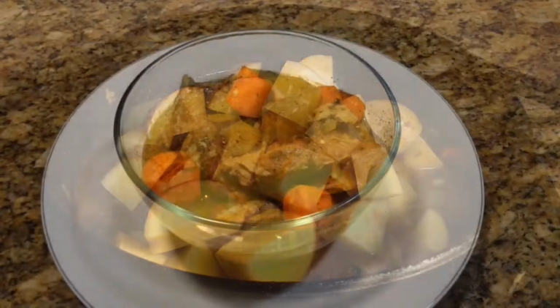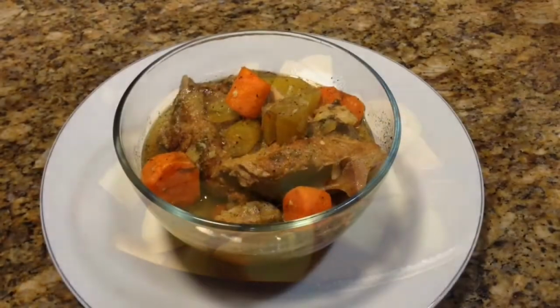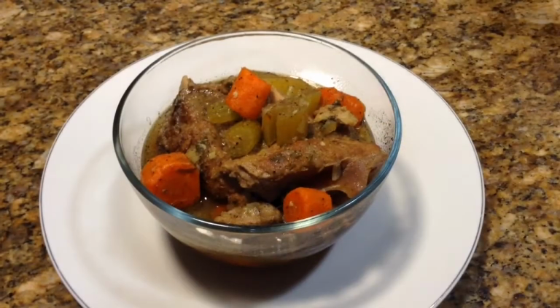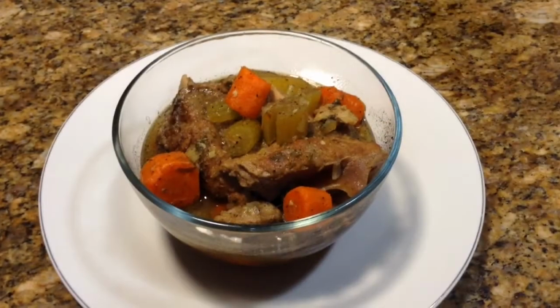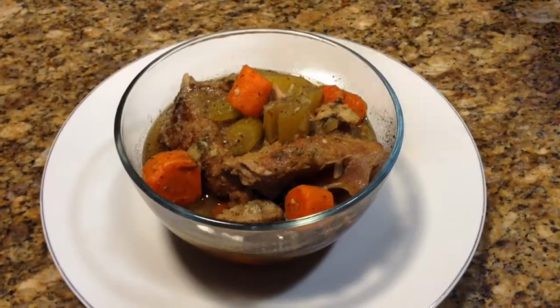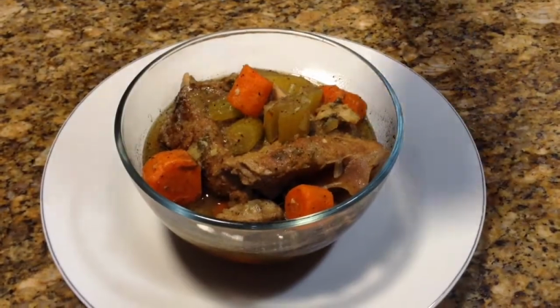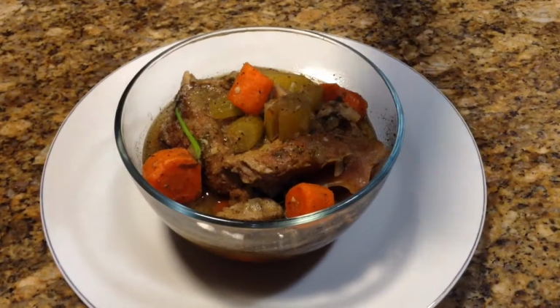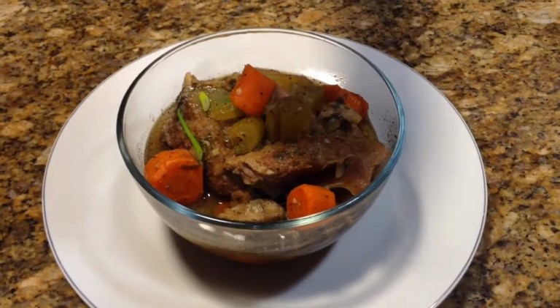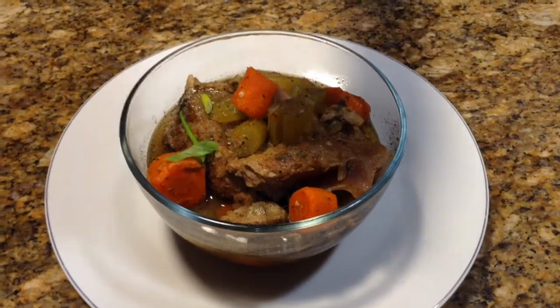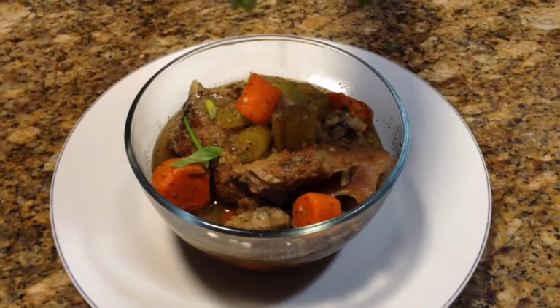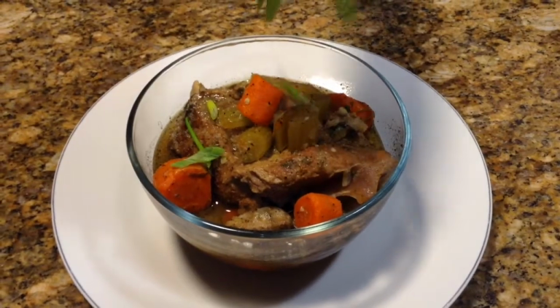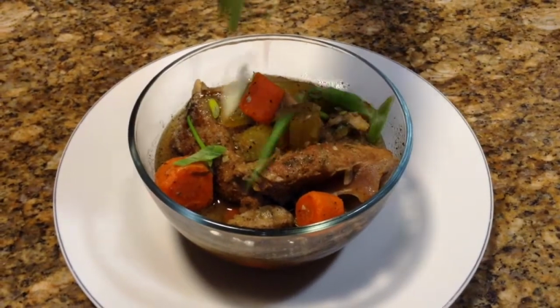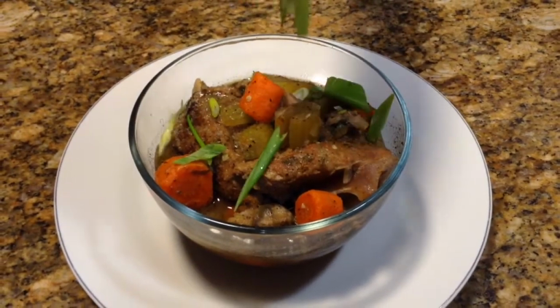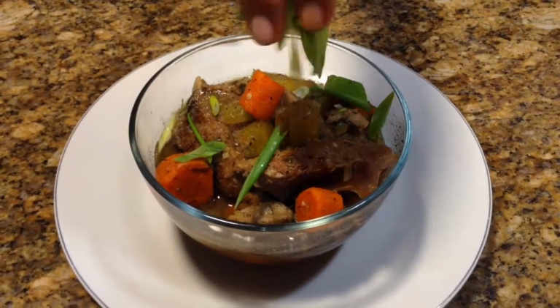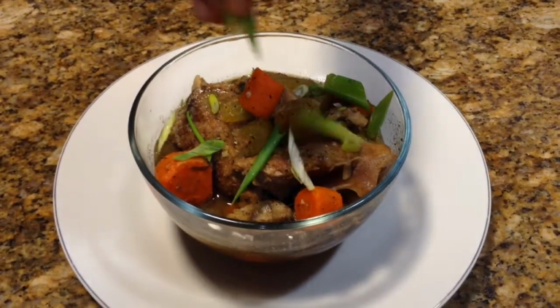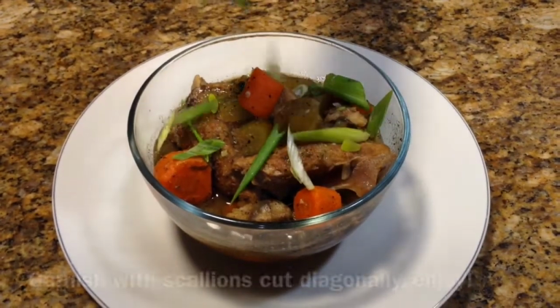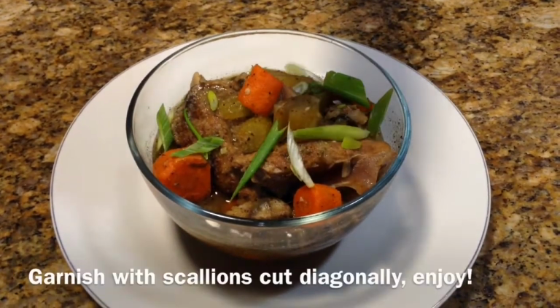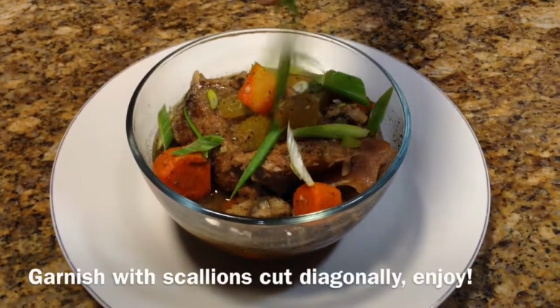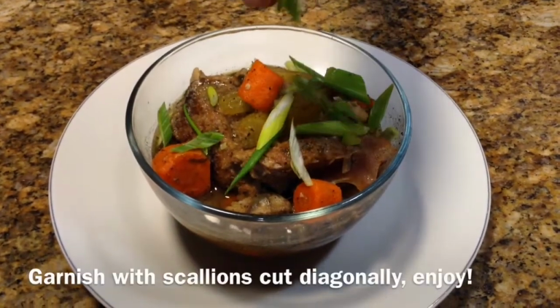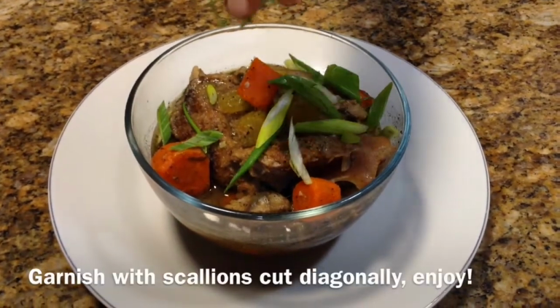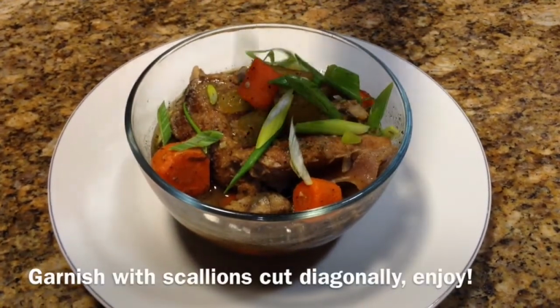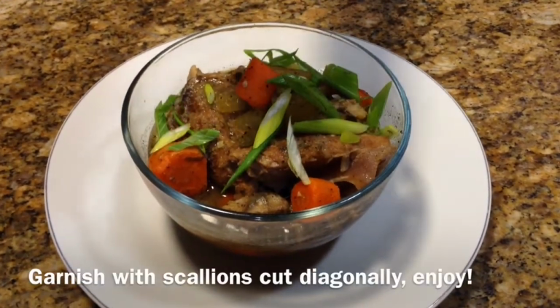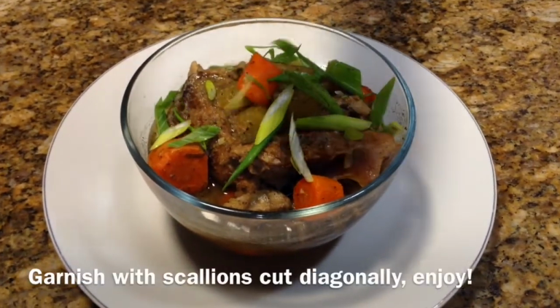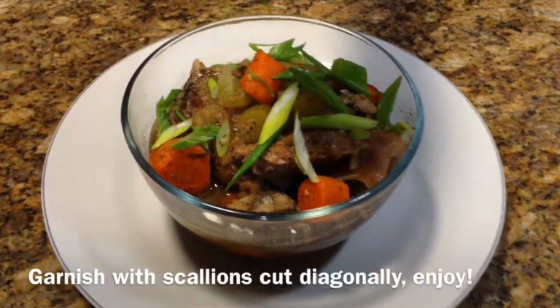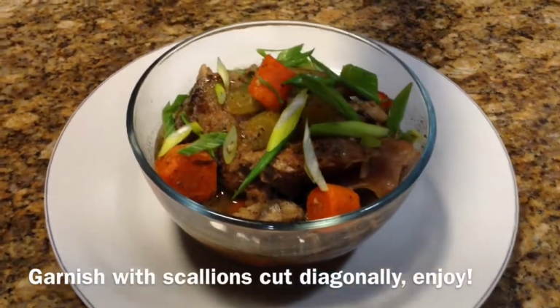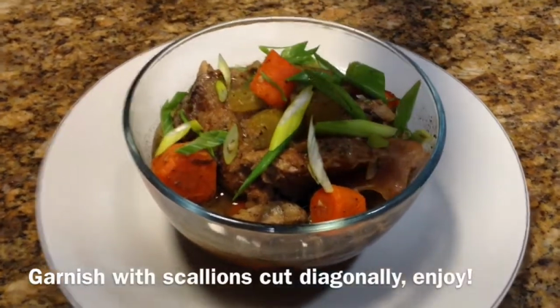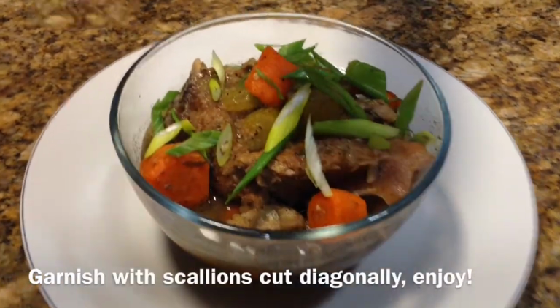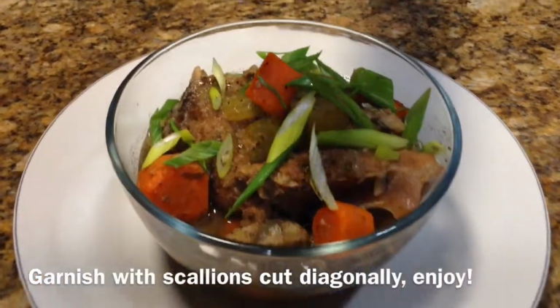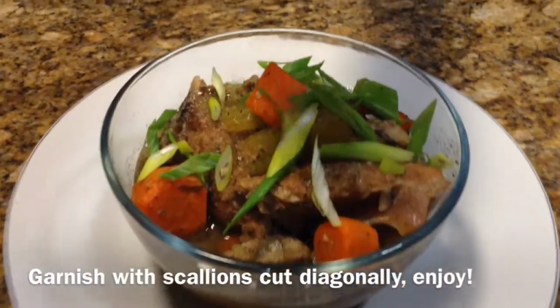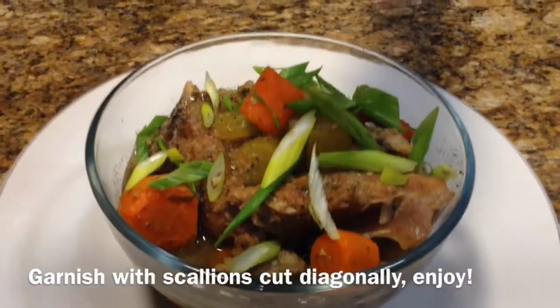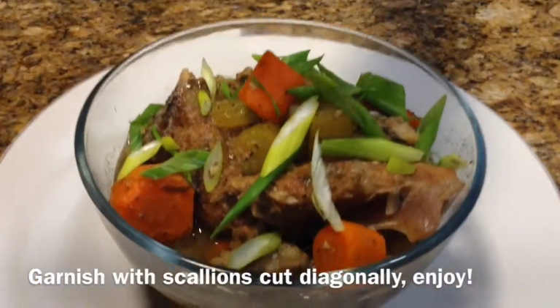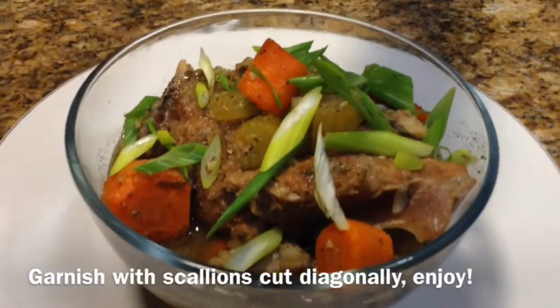And here's the finished product of our country style ribs.